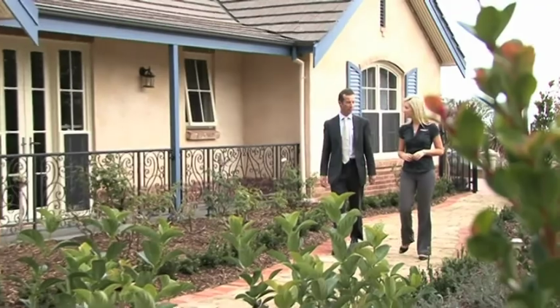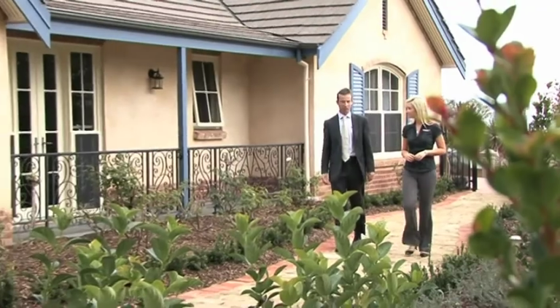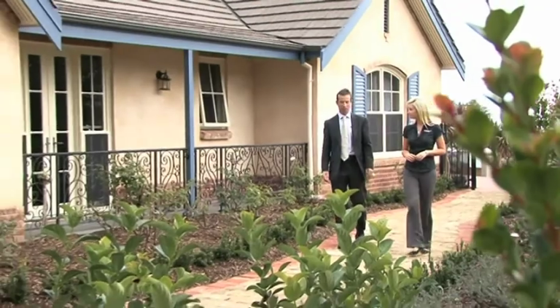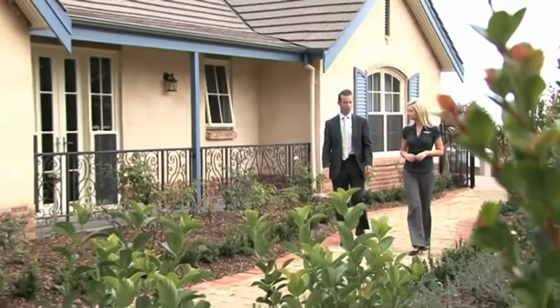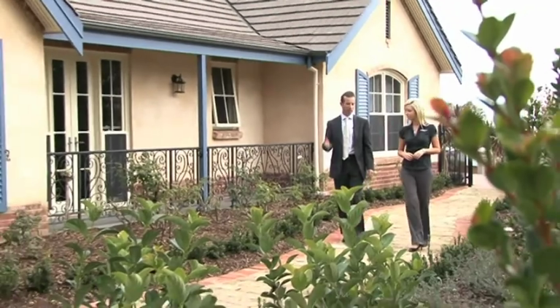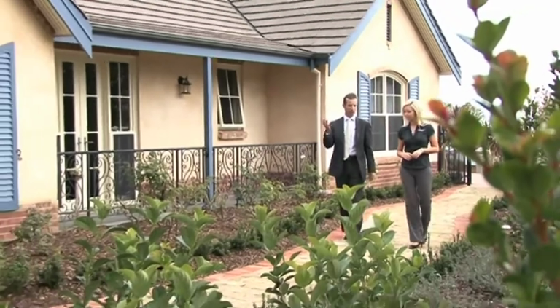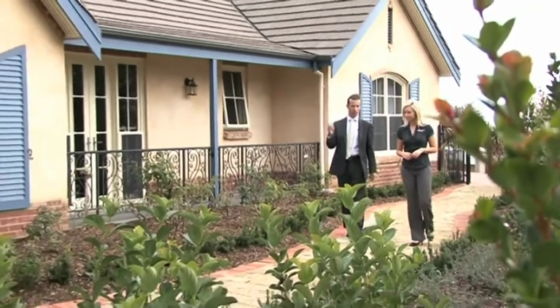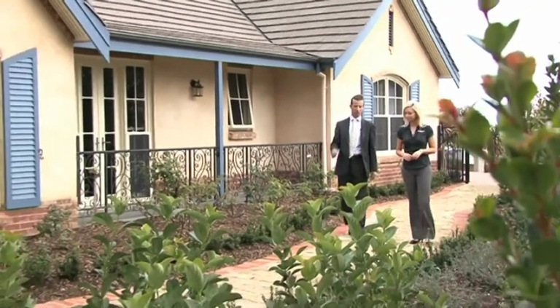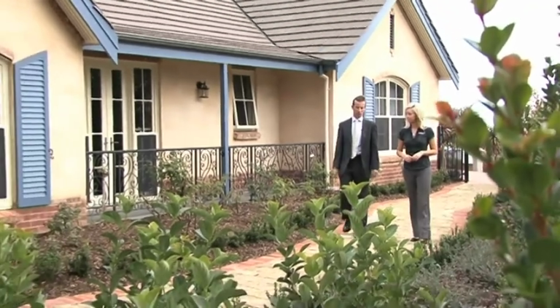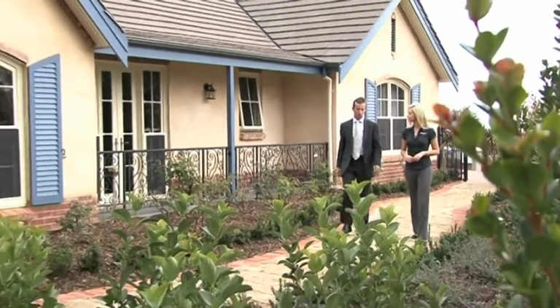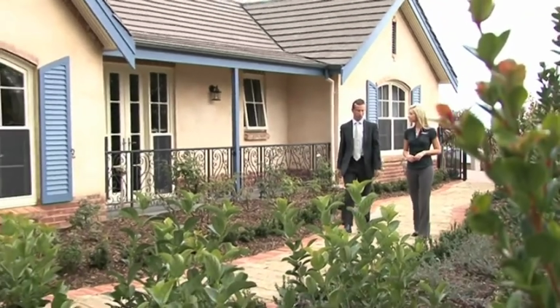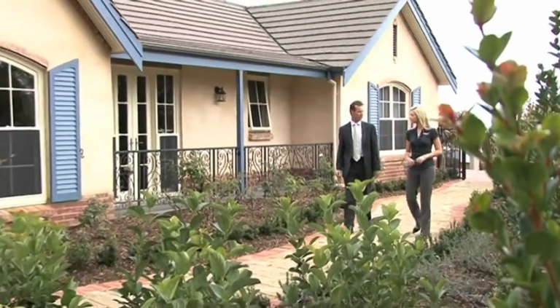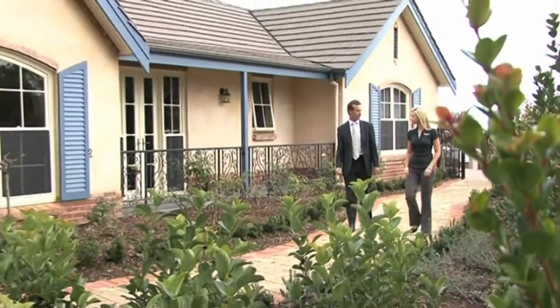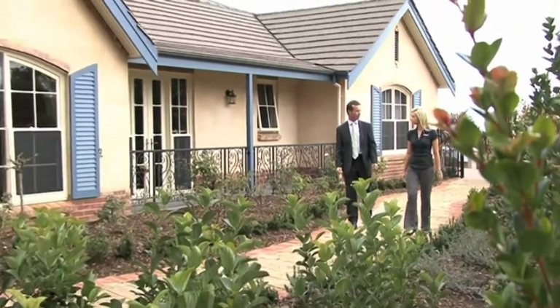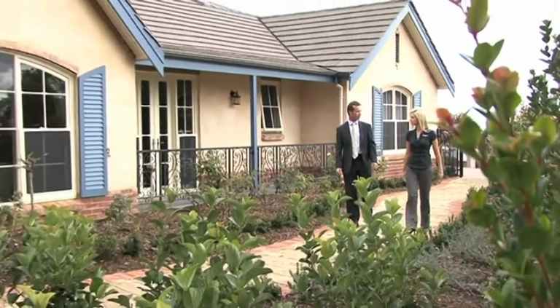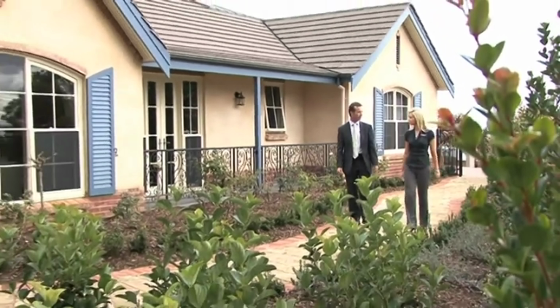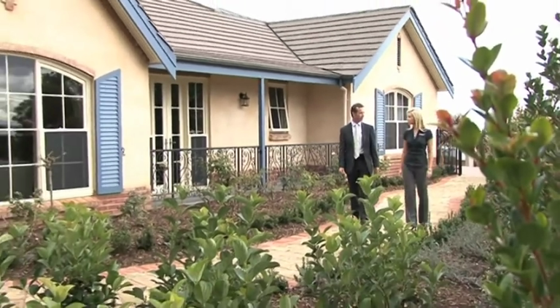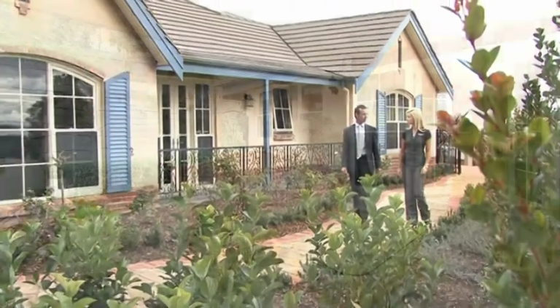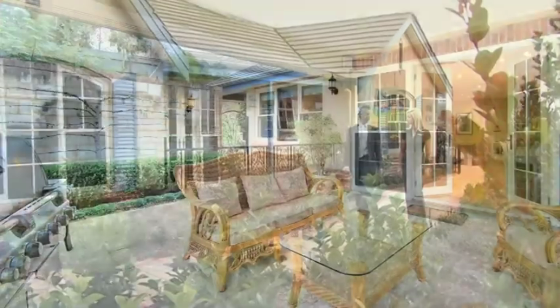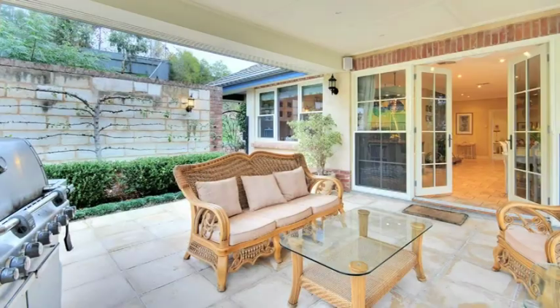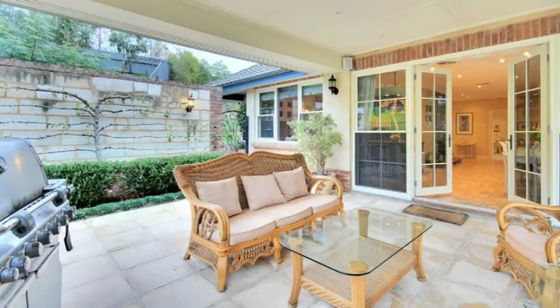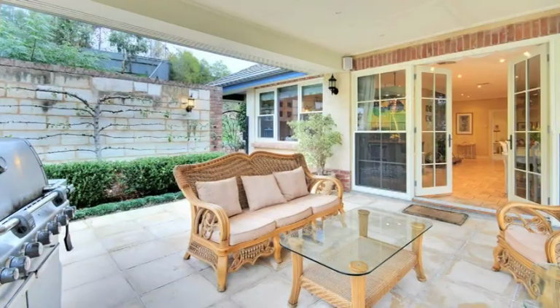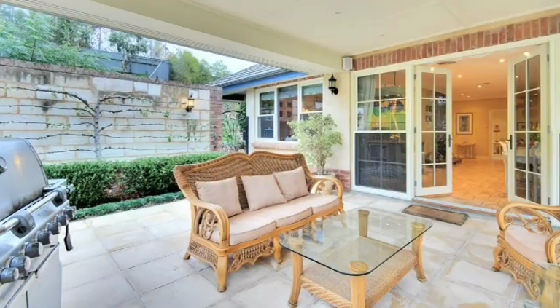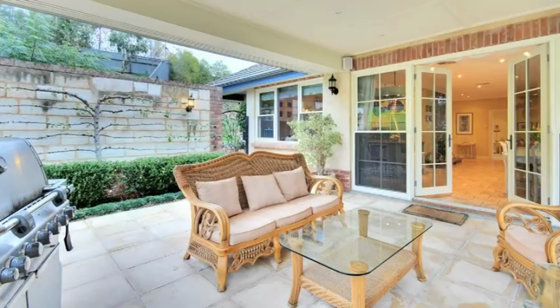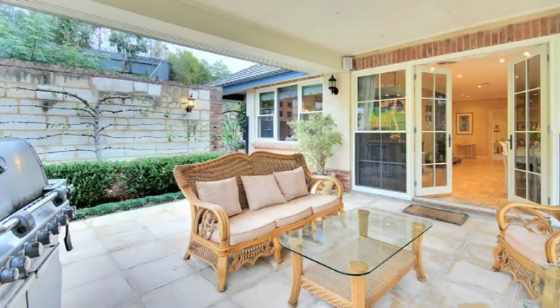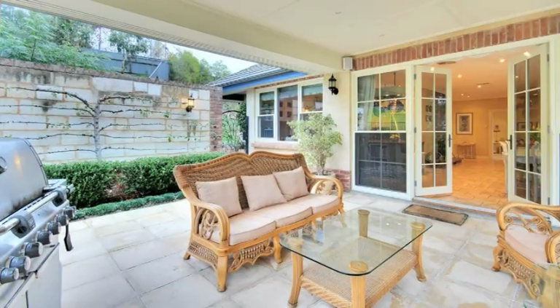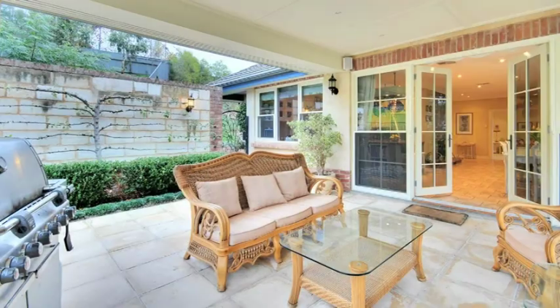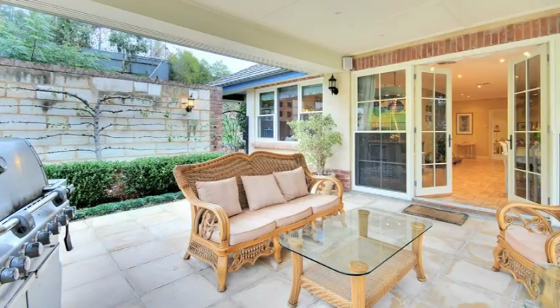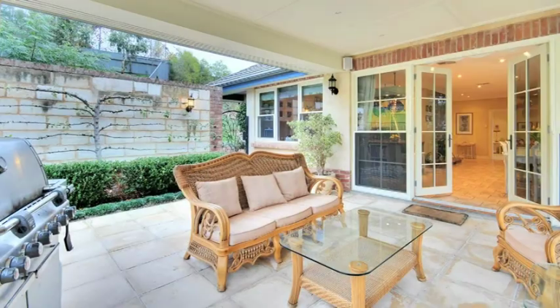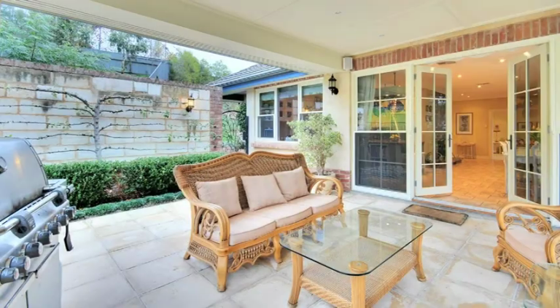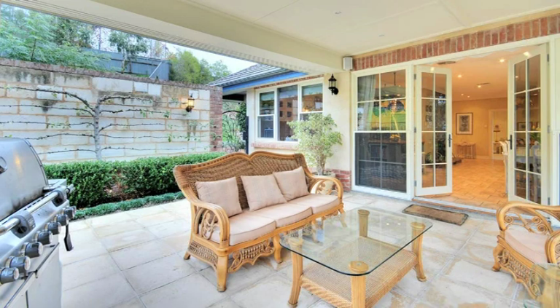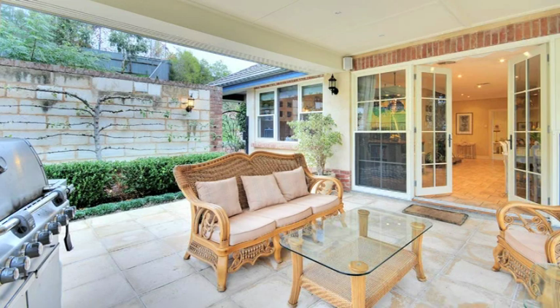We have got a lovely outdoor covered area with a pizza oven for great family entertaining.